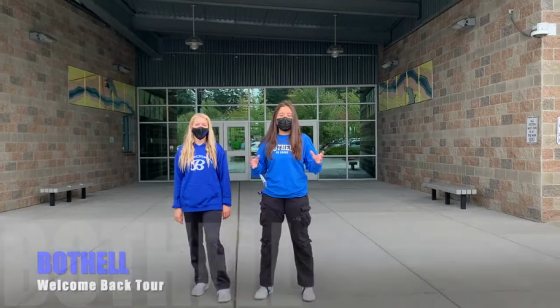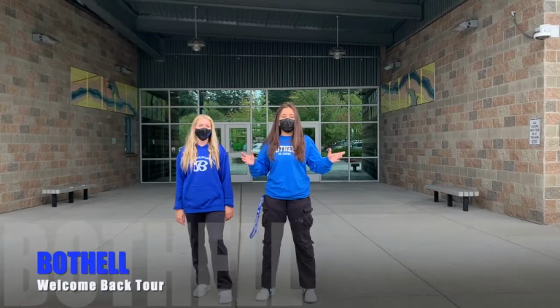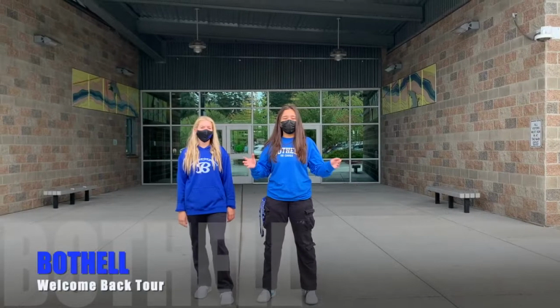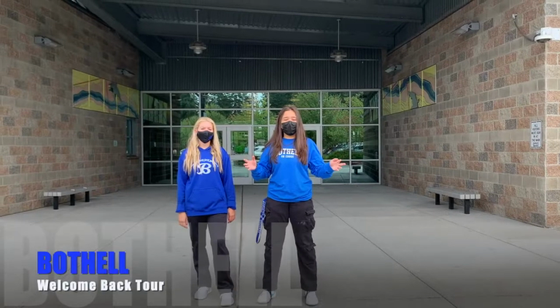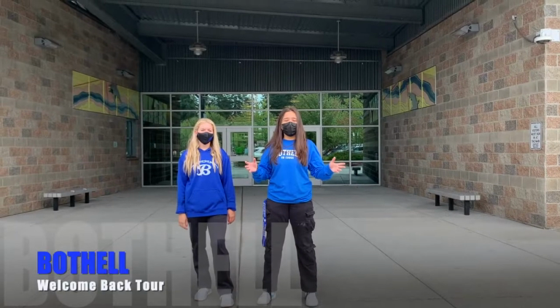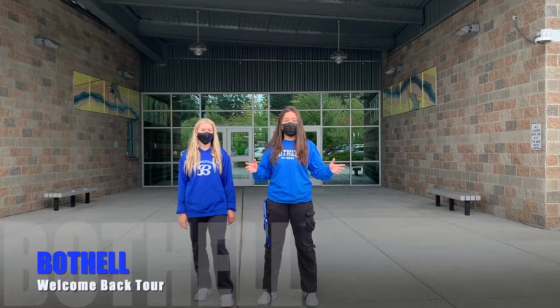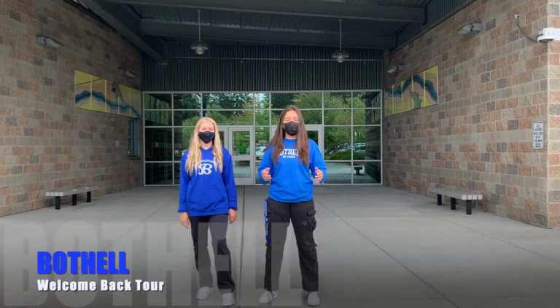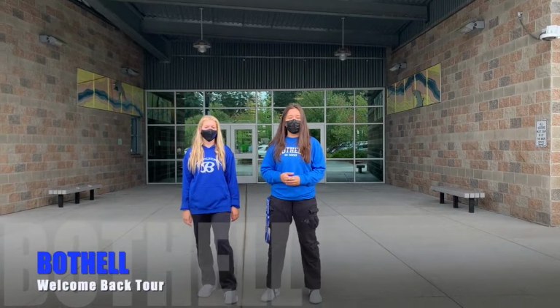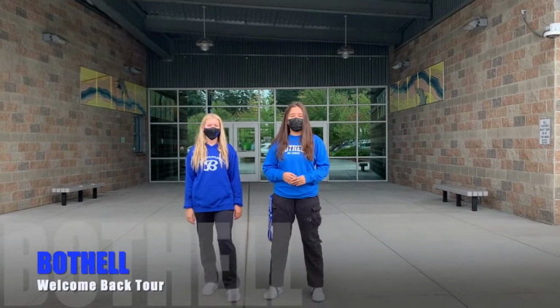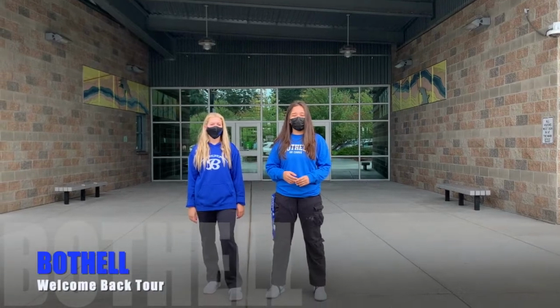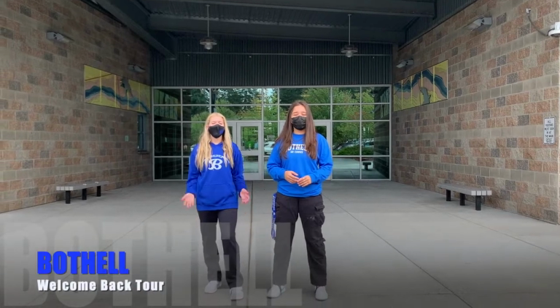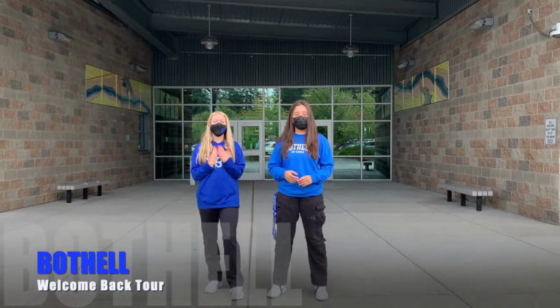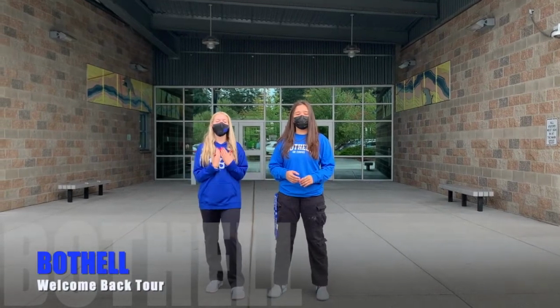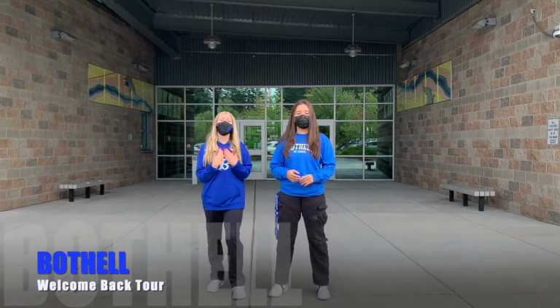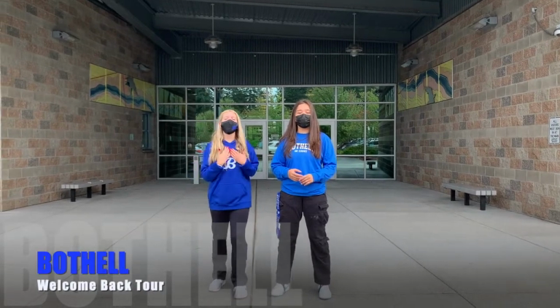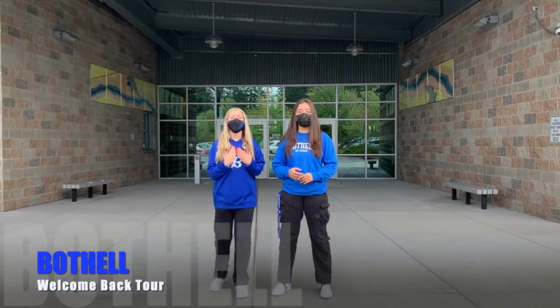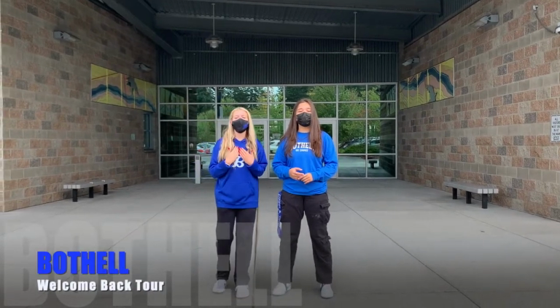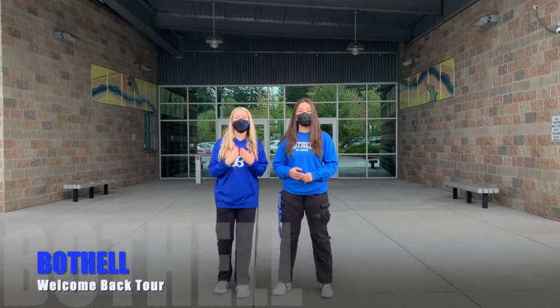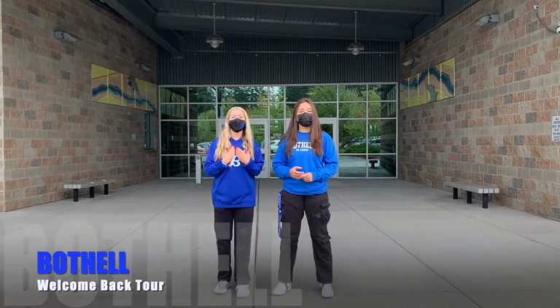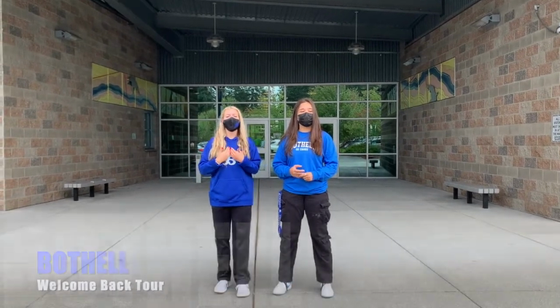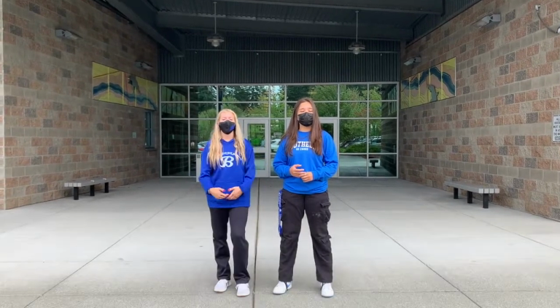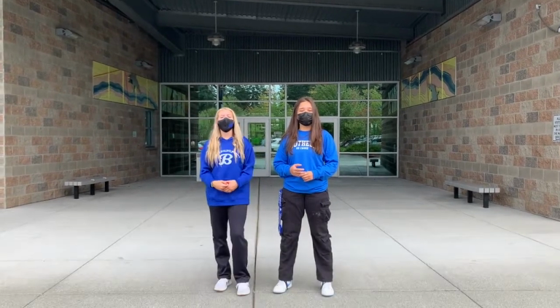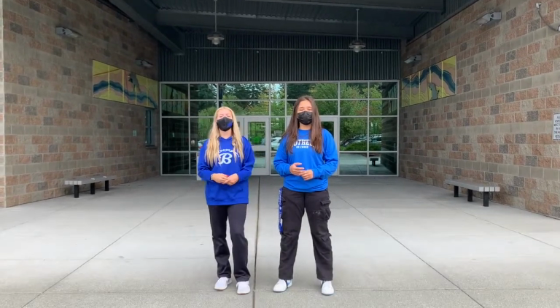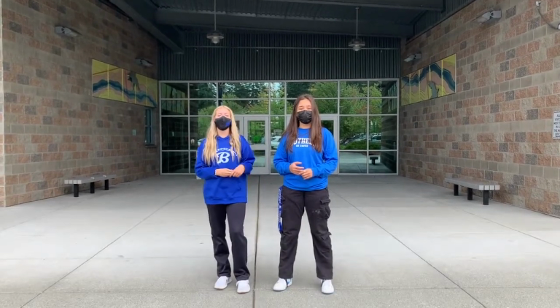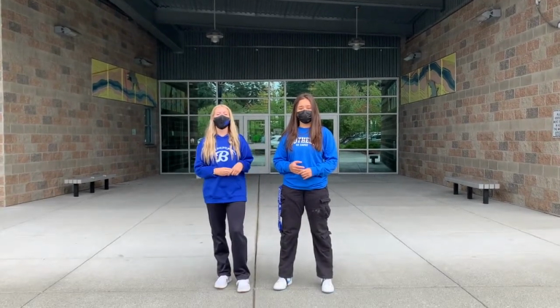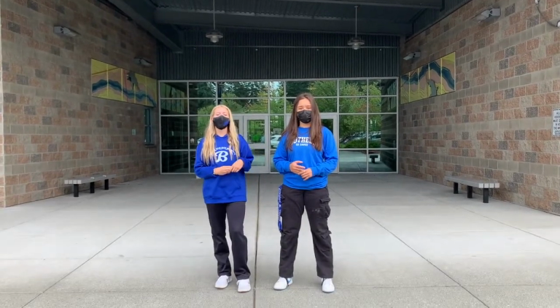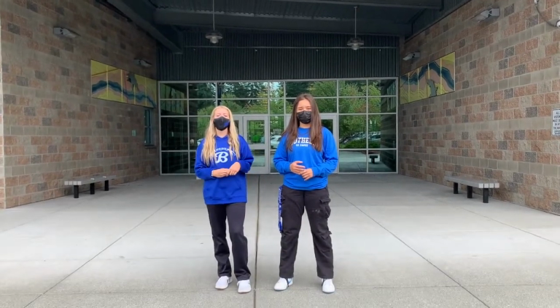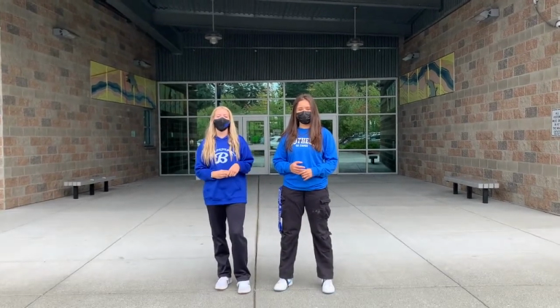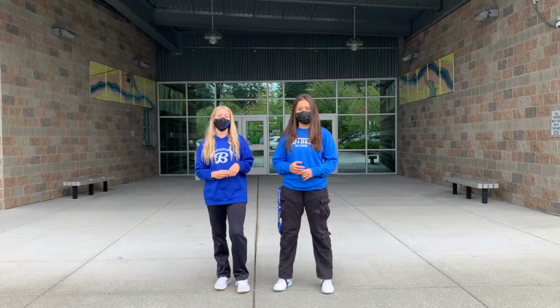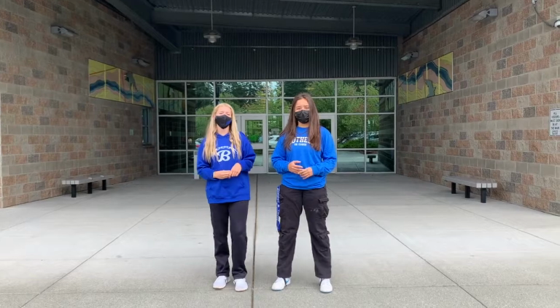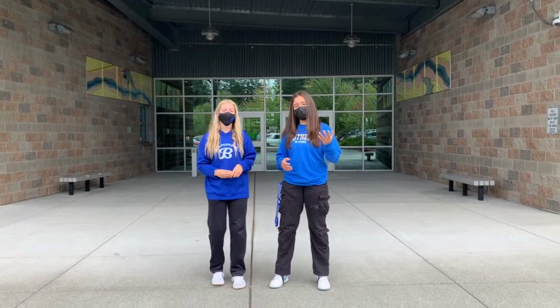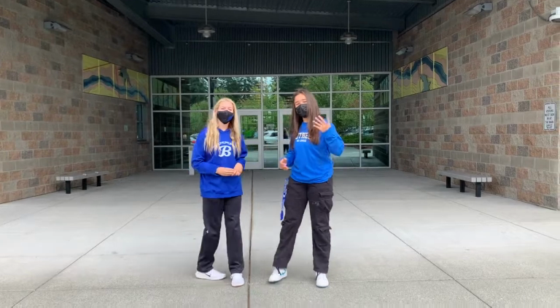Hey Cougs, I'm Yarley, I'm your ASB president. And I'm Jordan, and I'm your vice president. Today we're going to be giving you a tour of our school. Come with us.